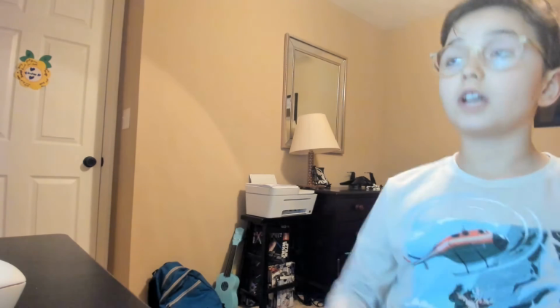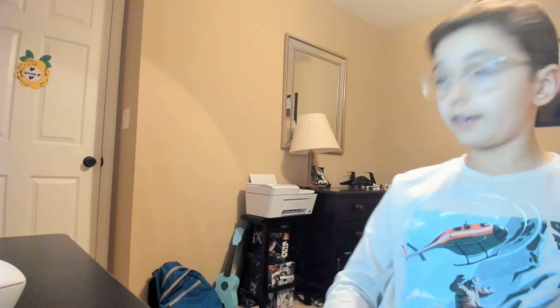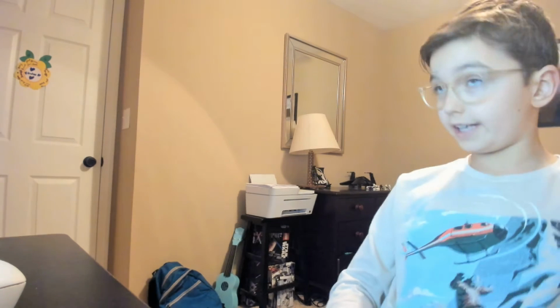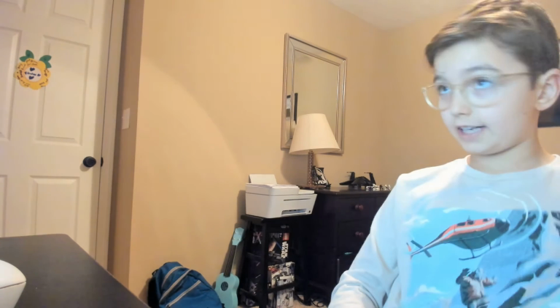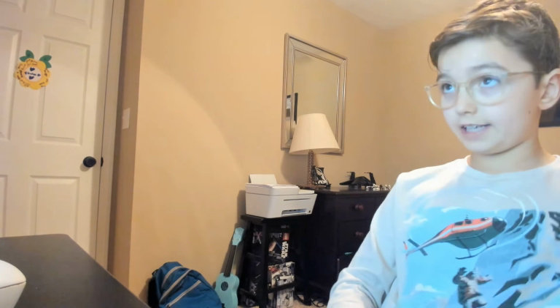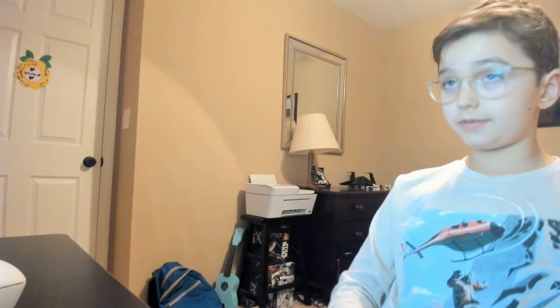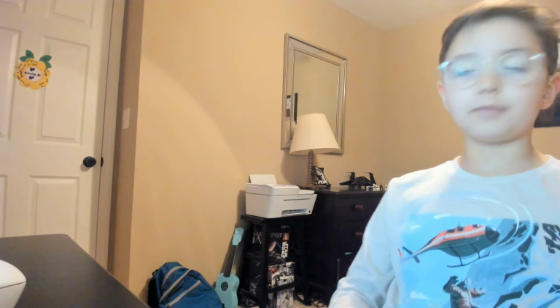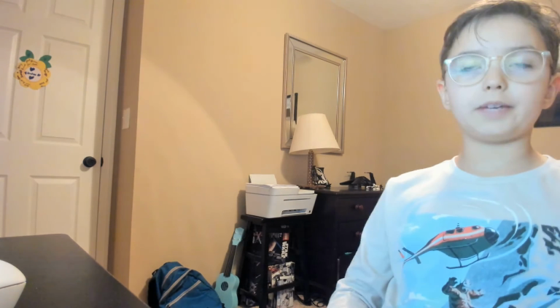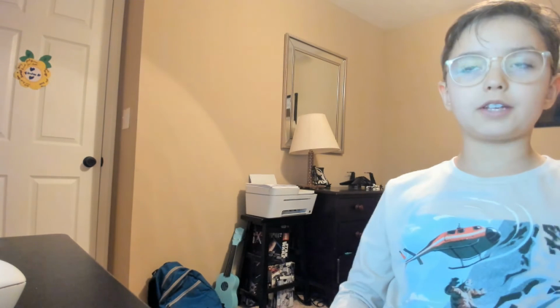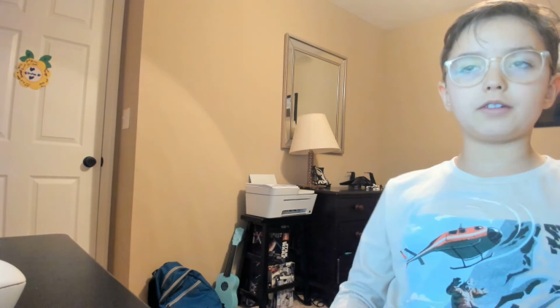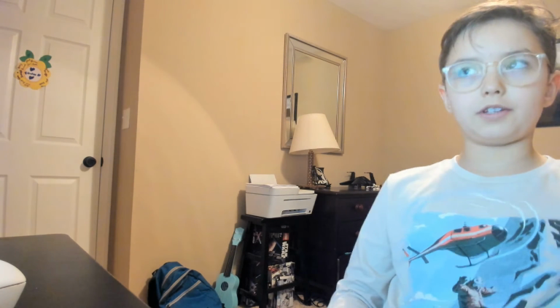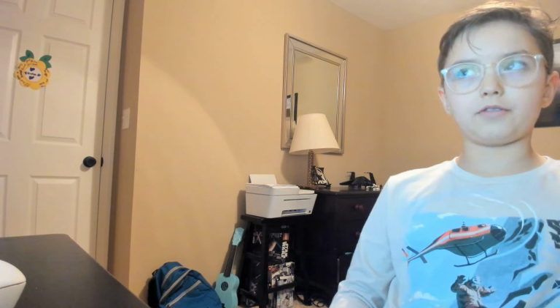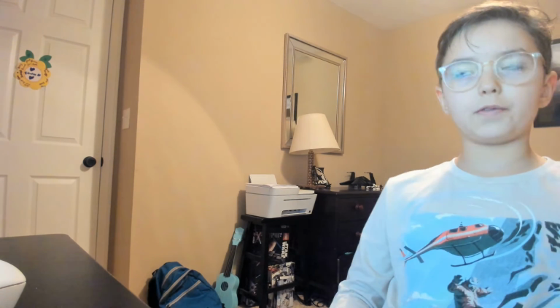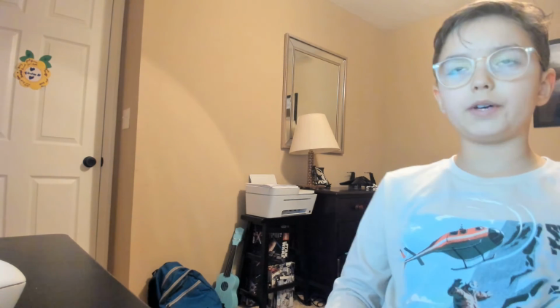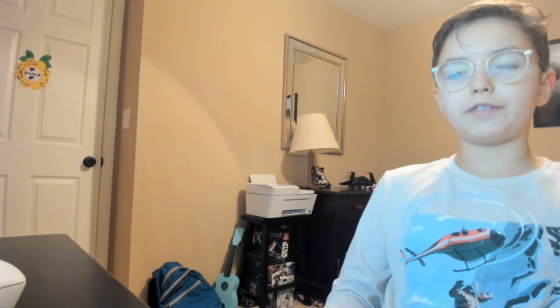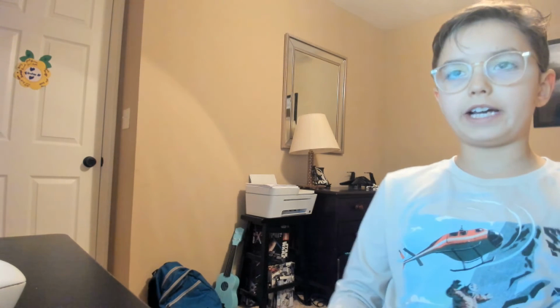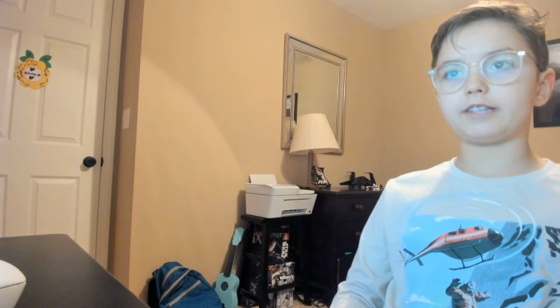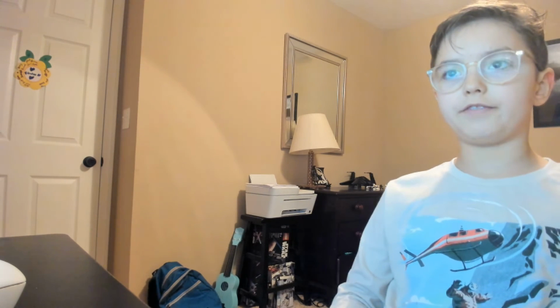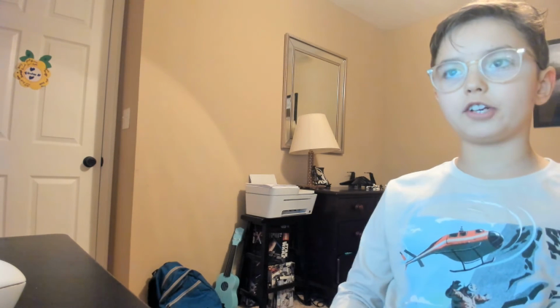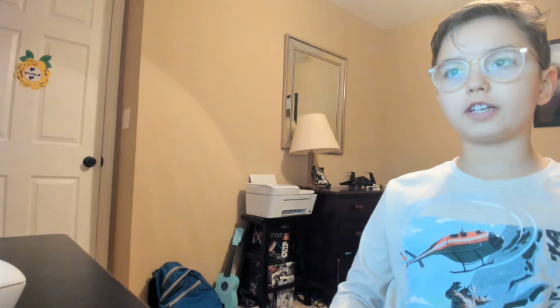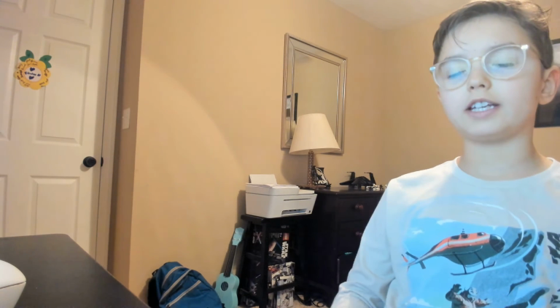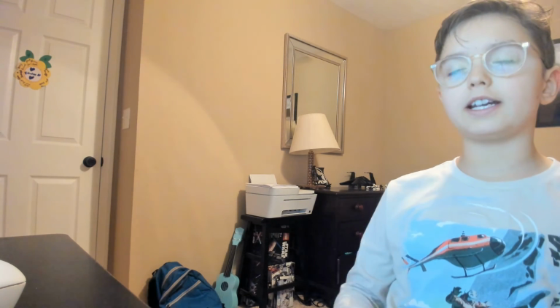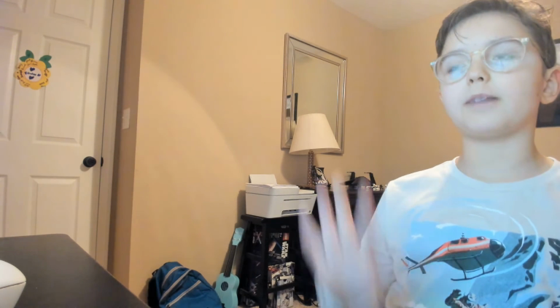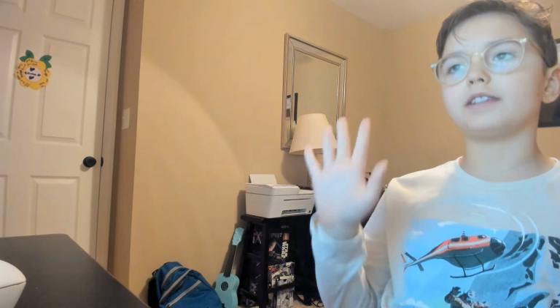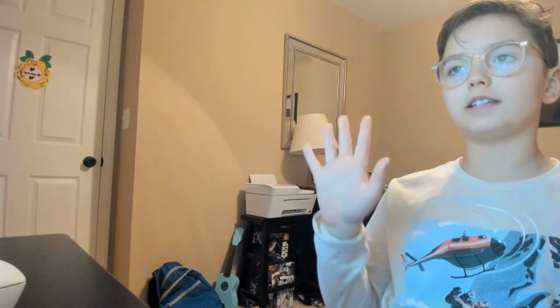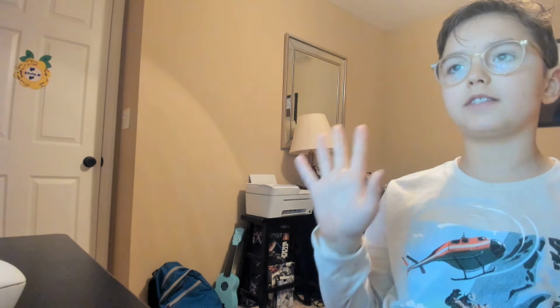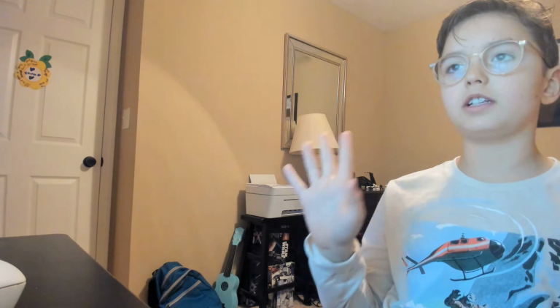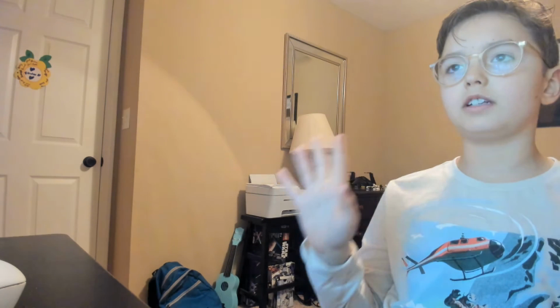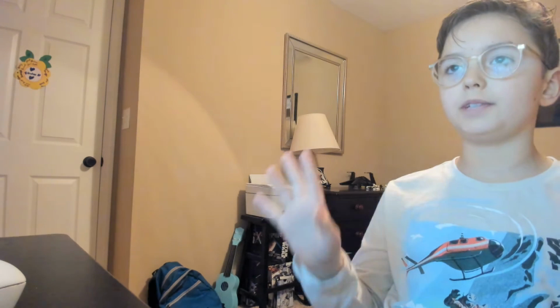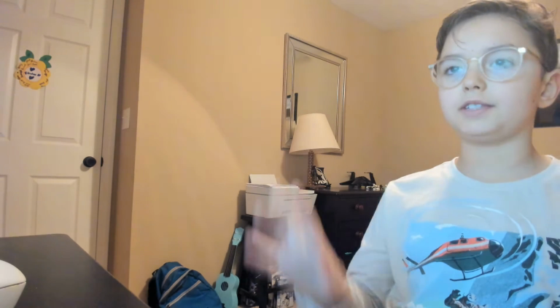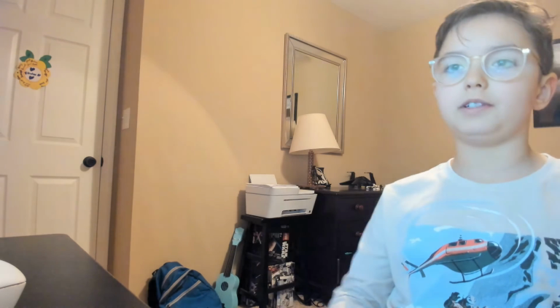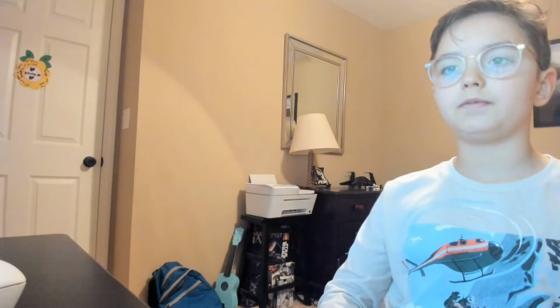Alright guys, welcome back to another review at the Action Figure Geek, and Happy Thanksgiving and God bless you all.